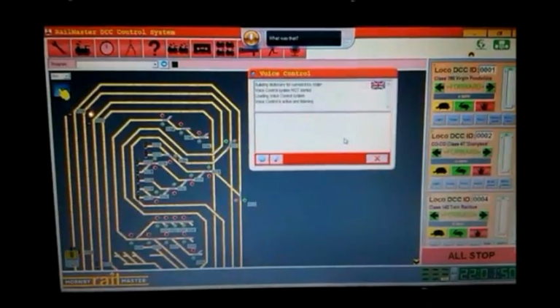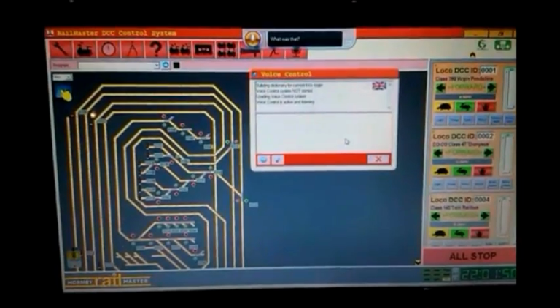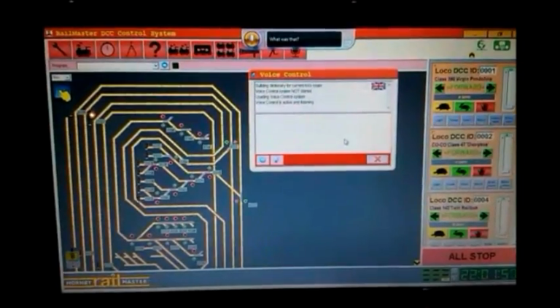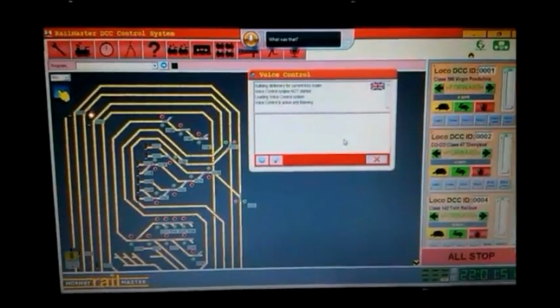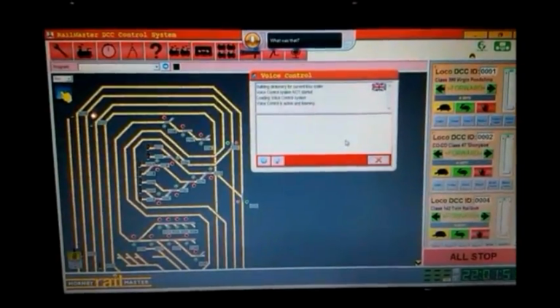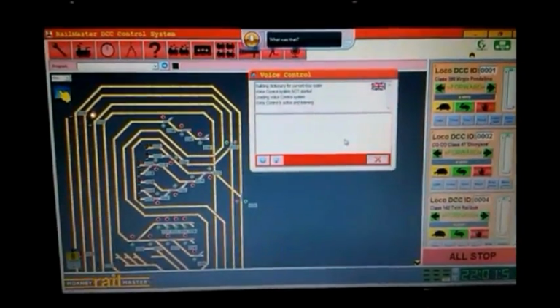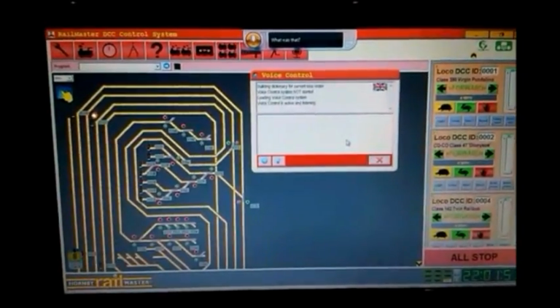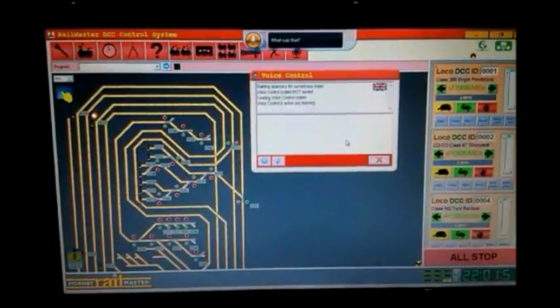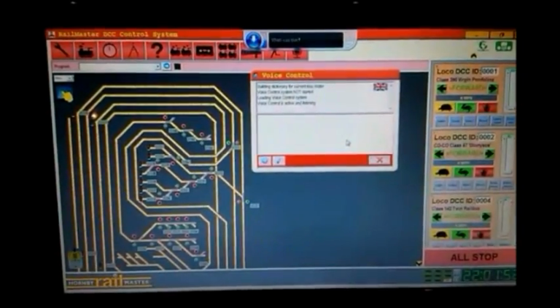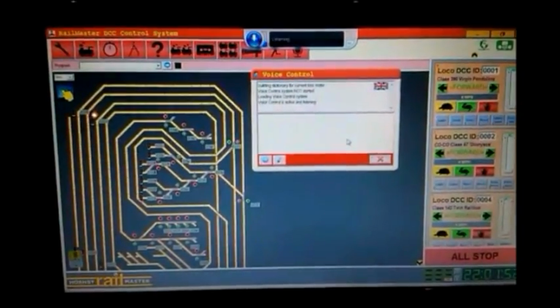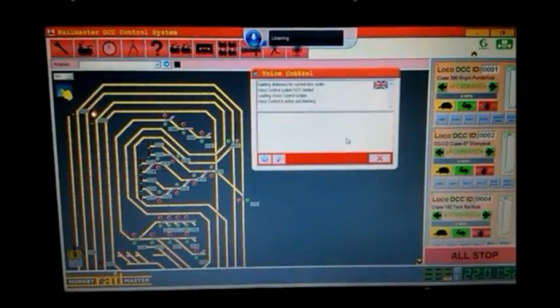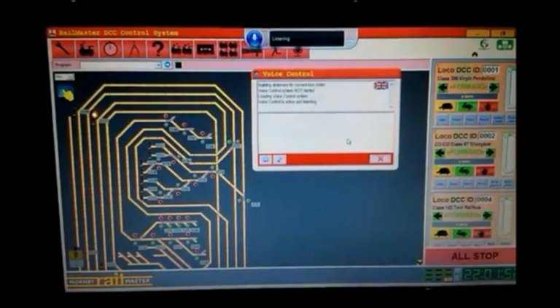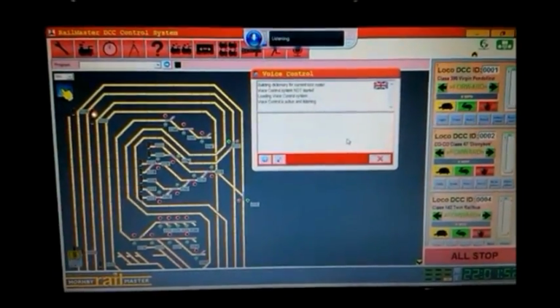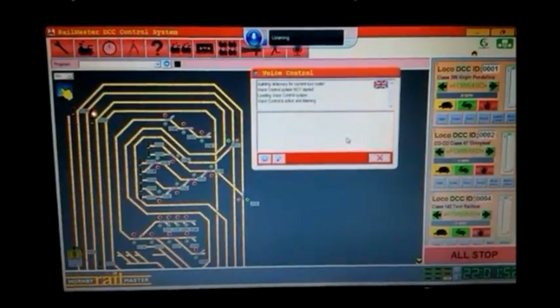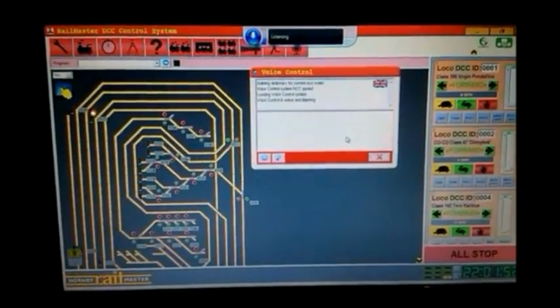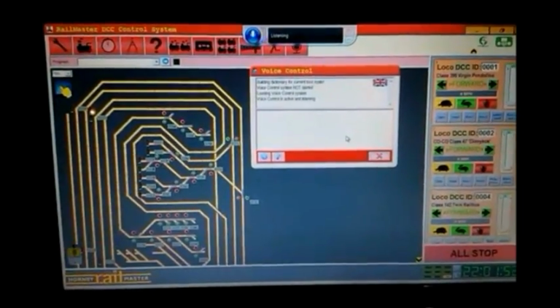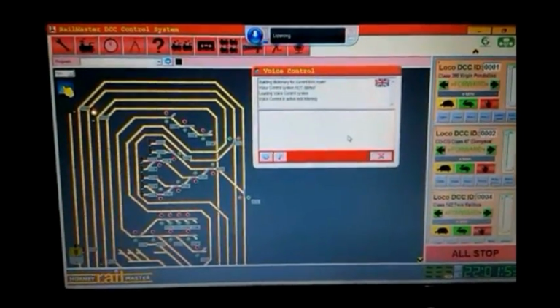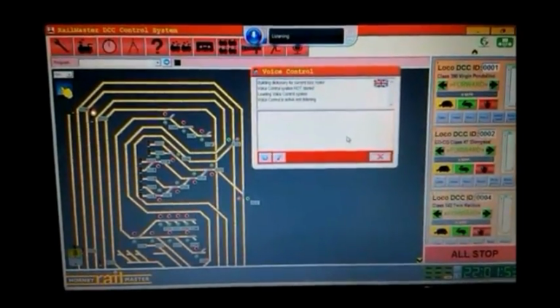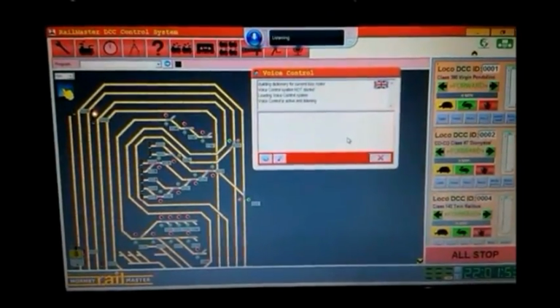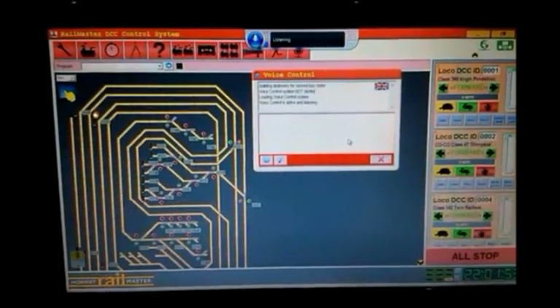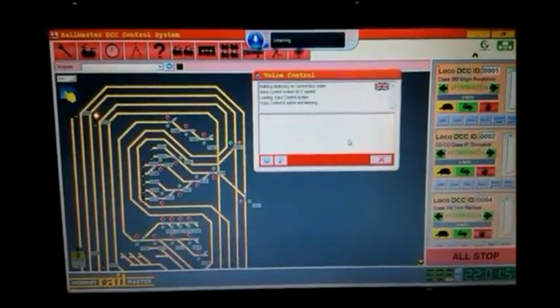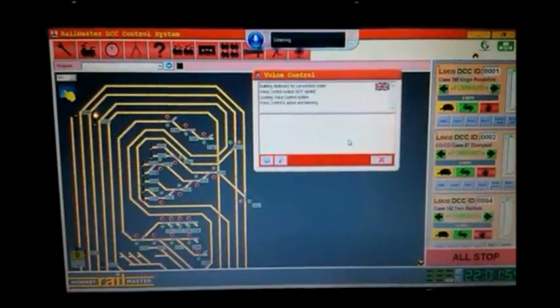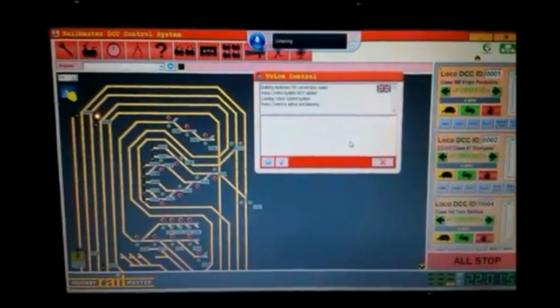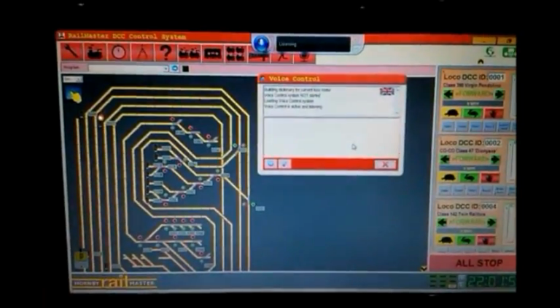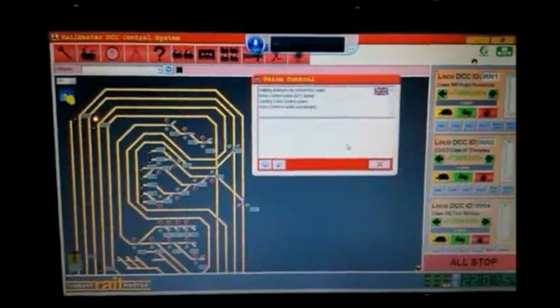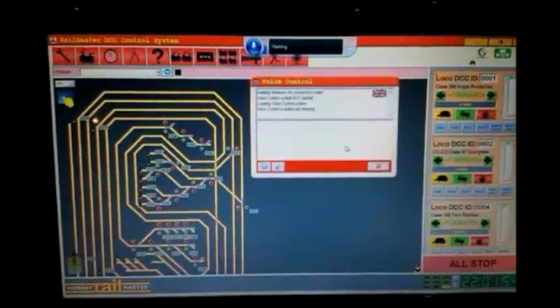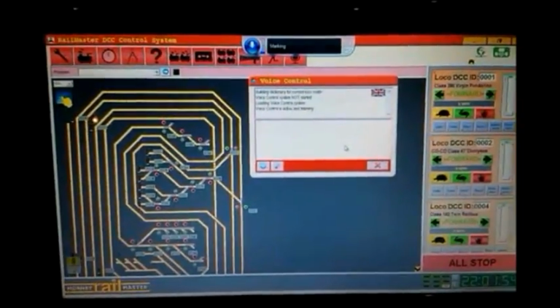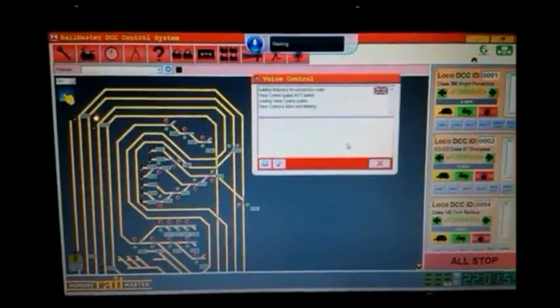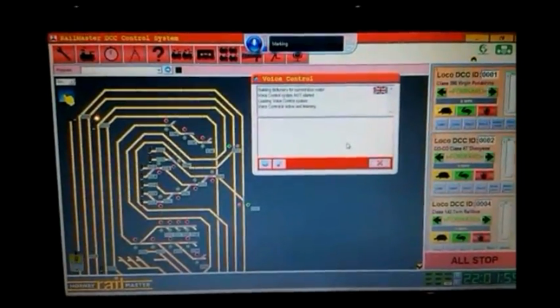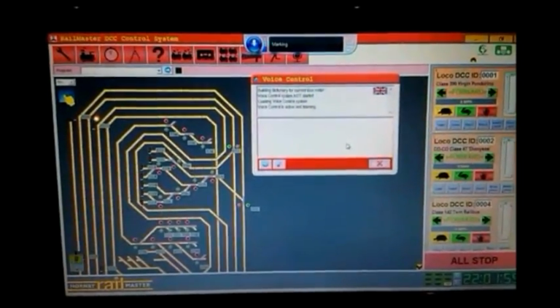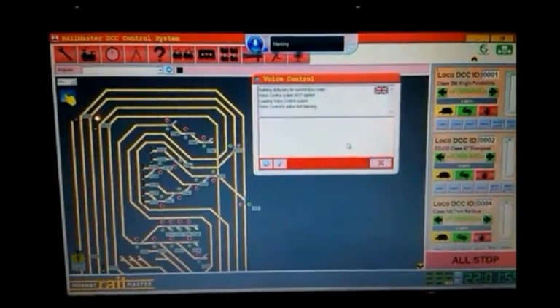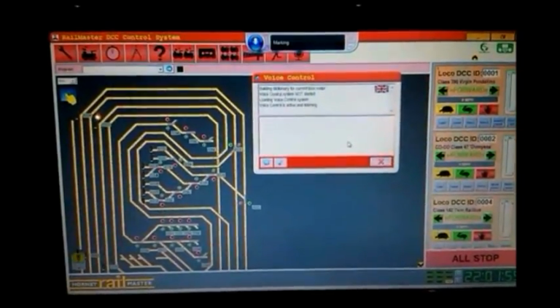Okay, this is a quick demo of the E-Link voice control system.